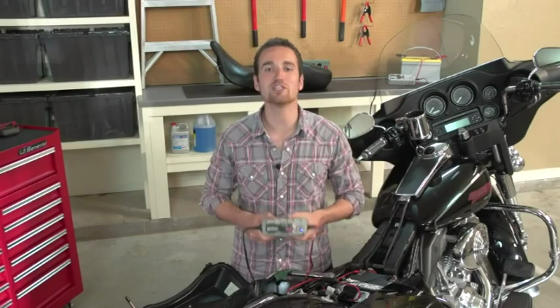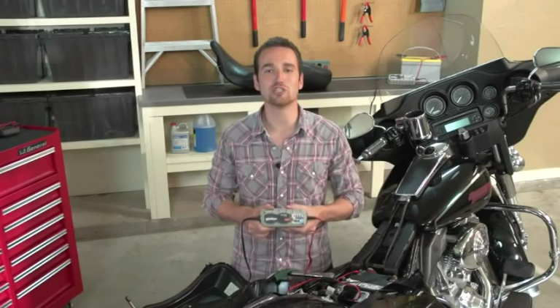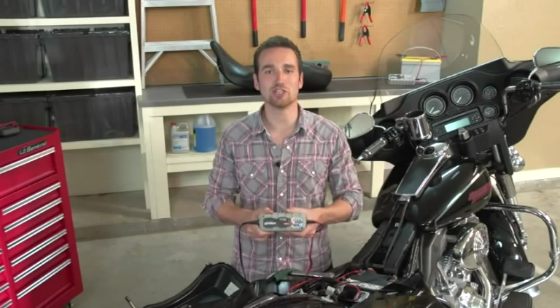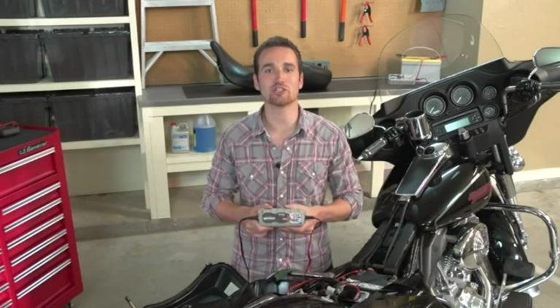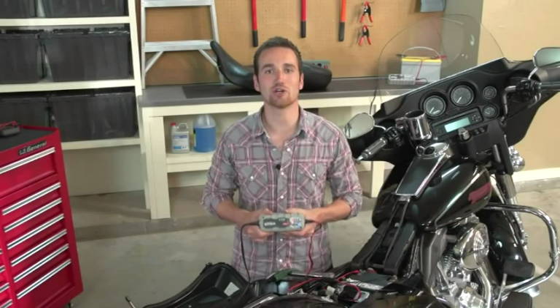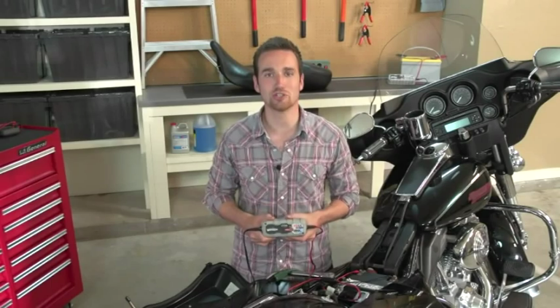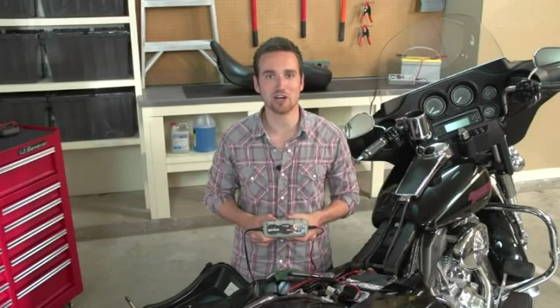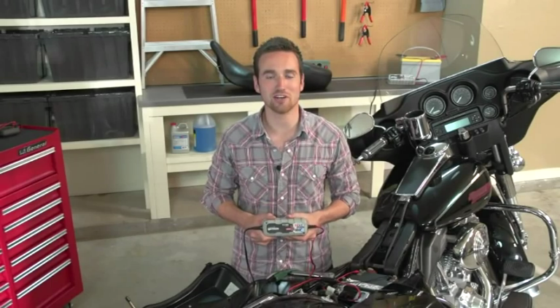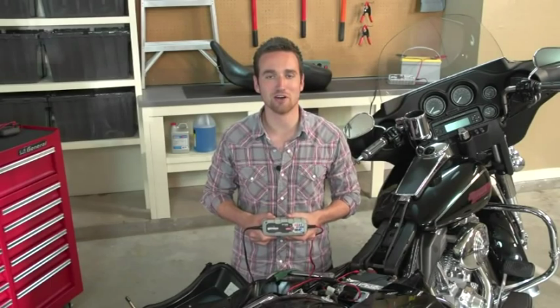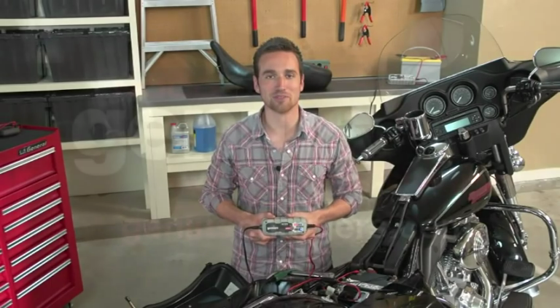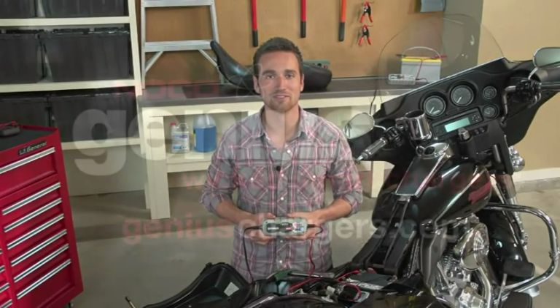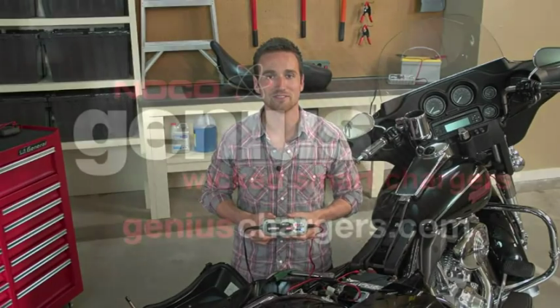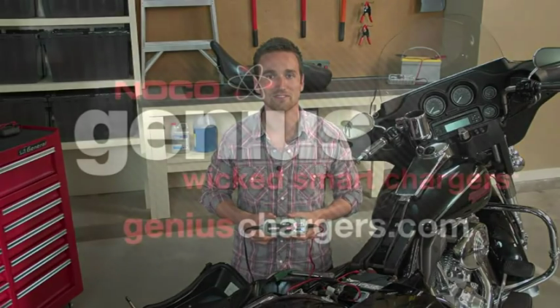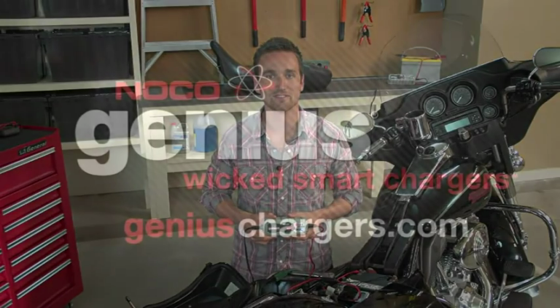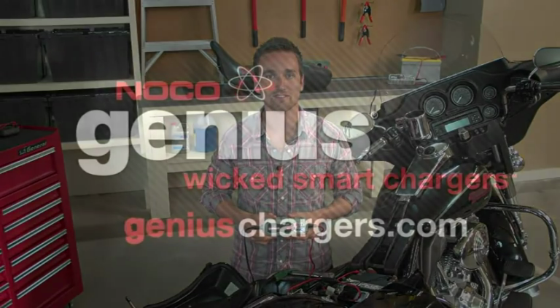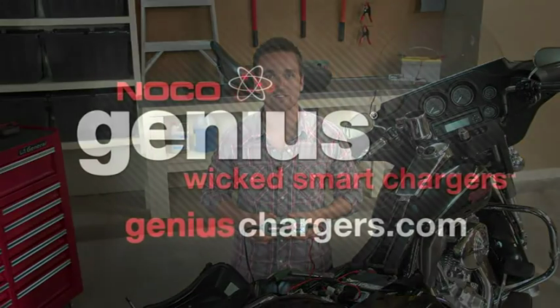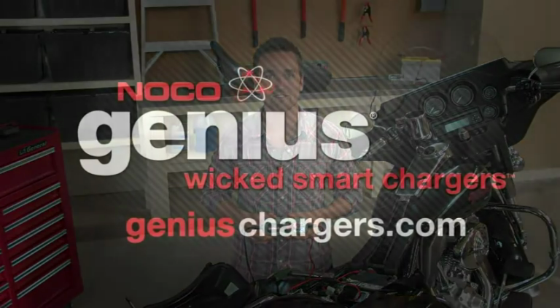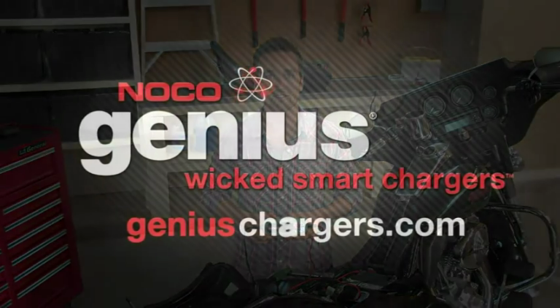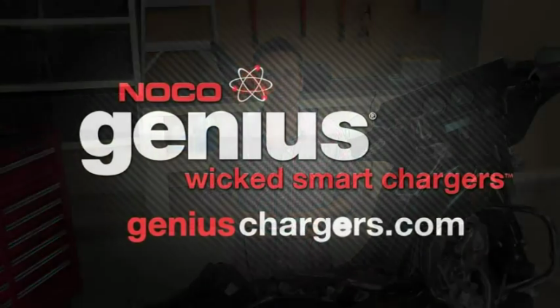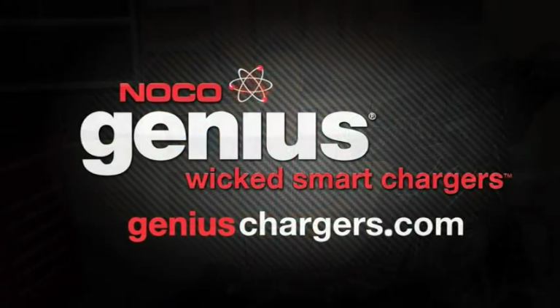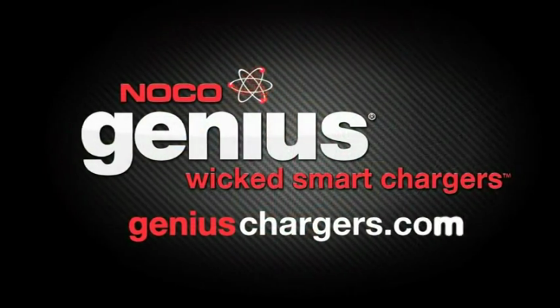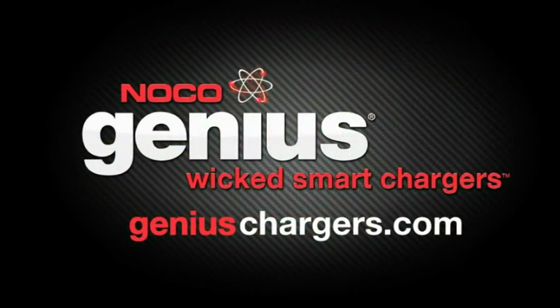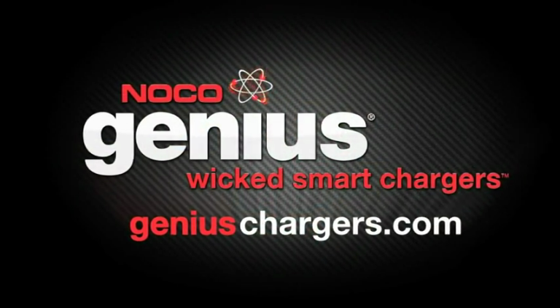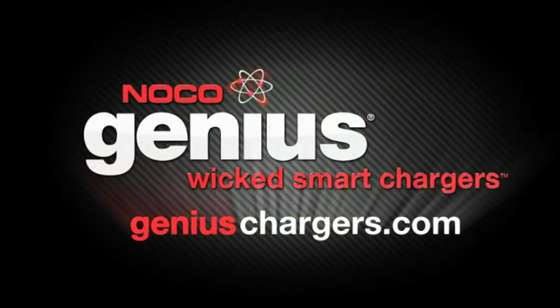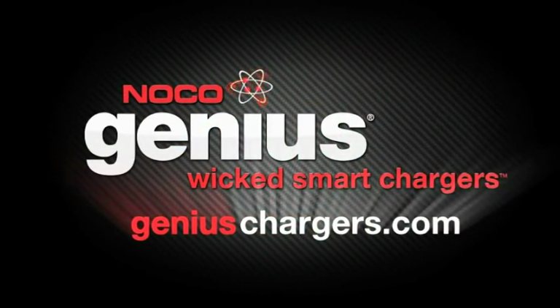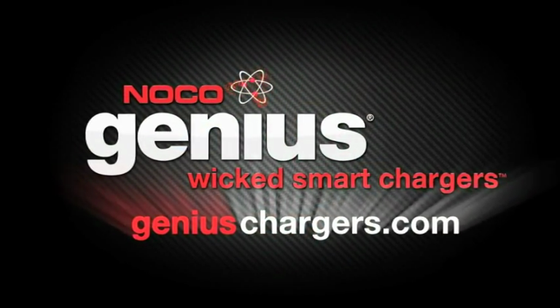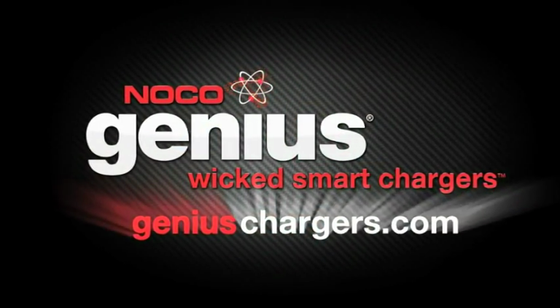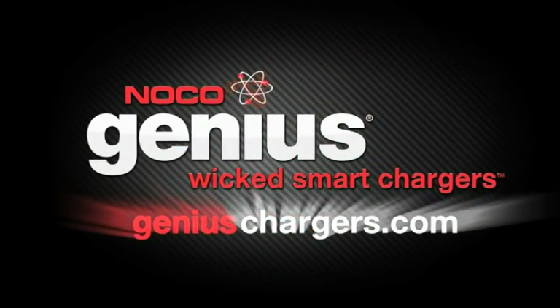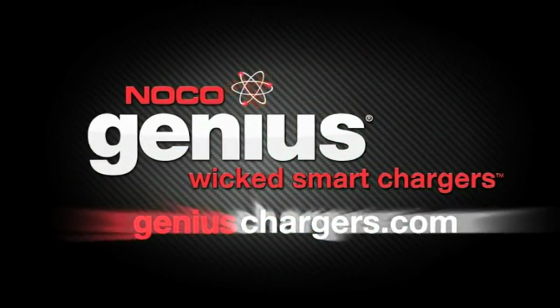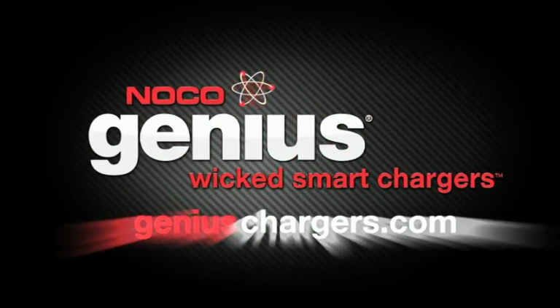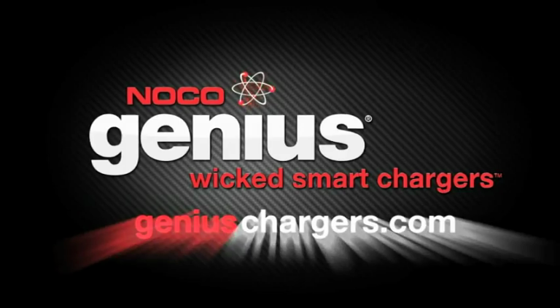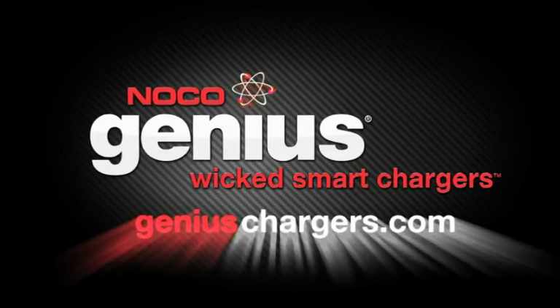To experience smart charging, visit GeniusChargers.com.